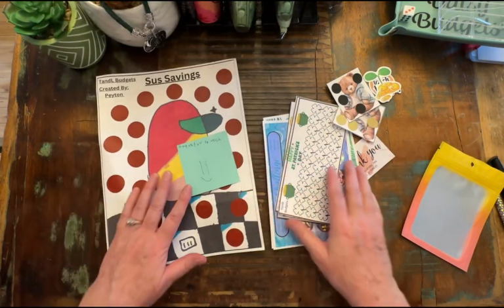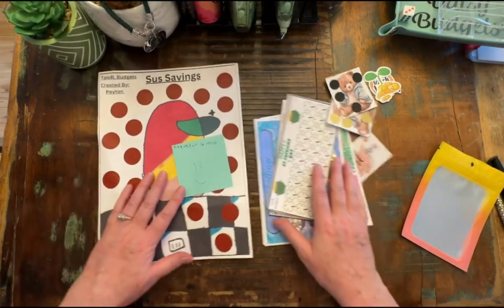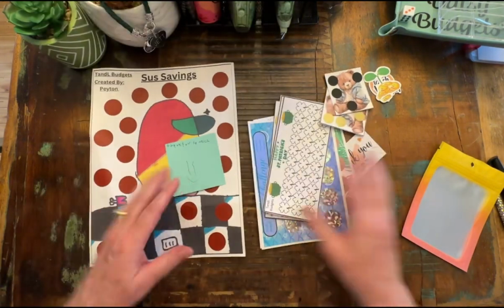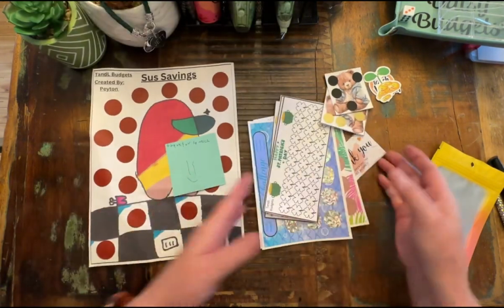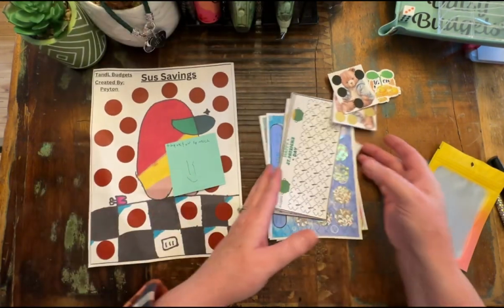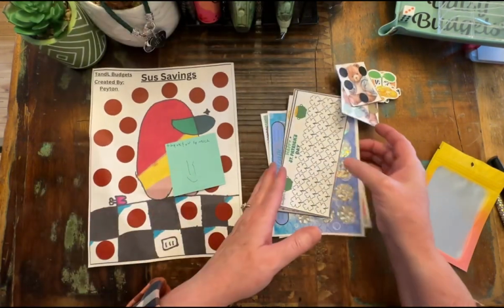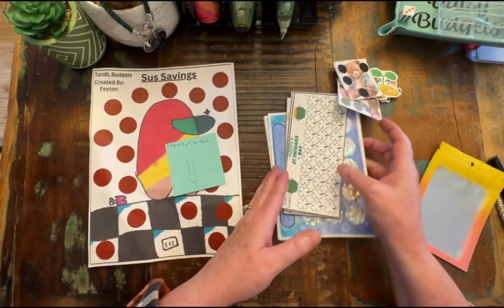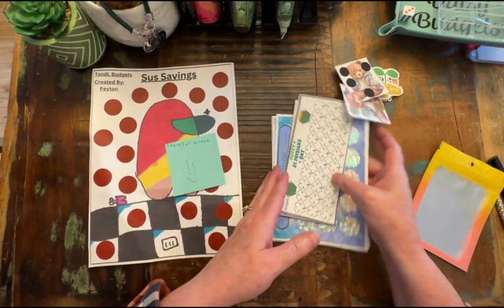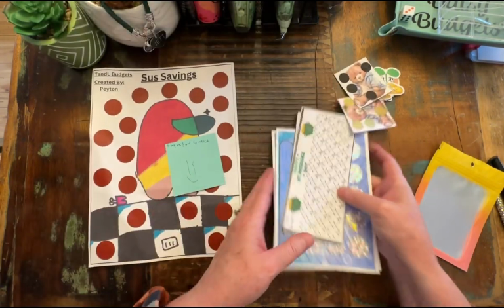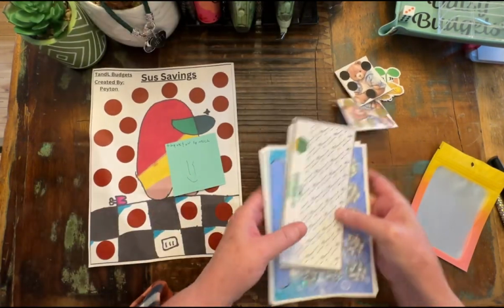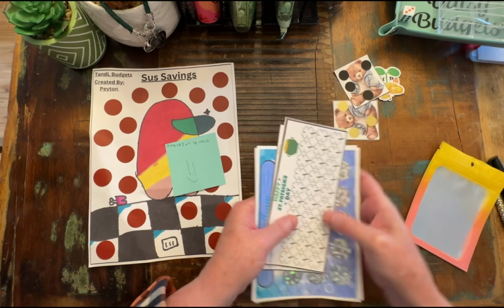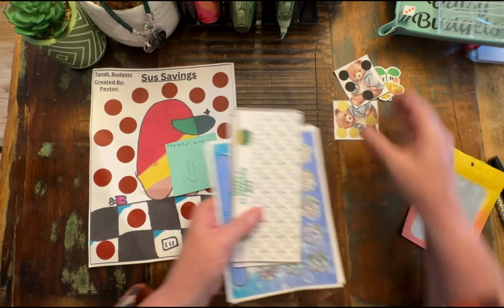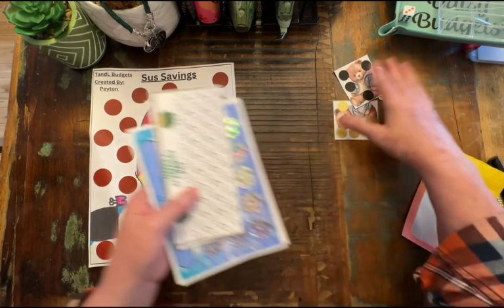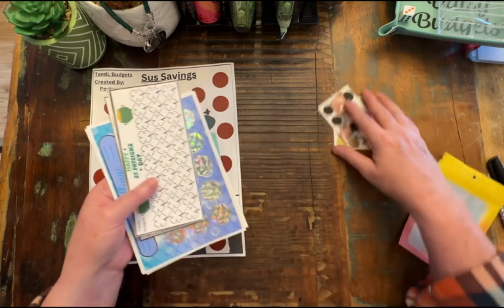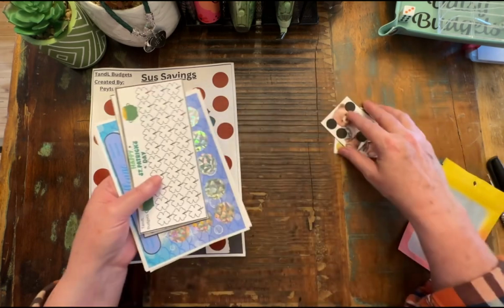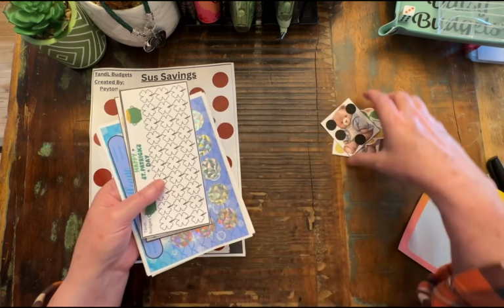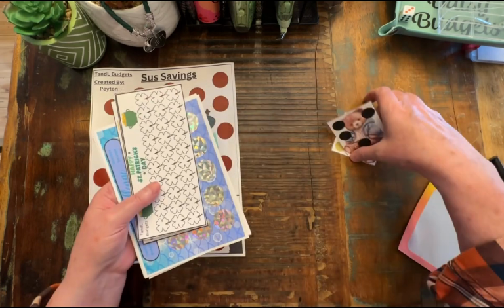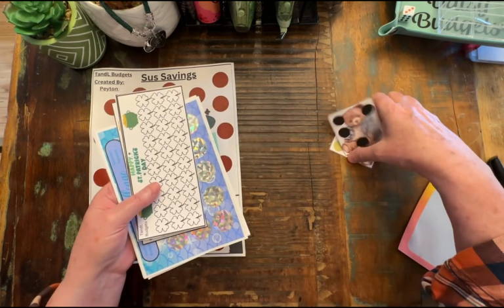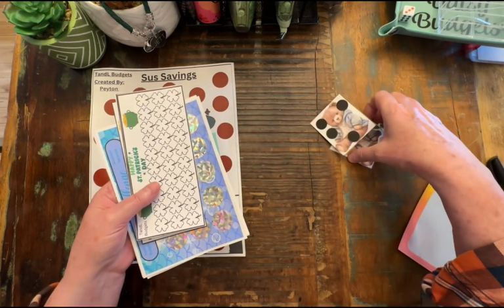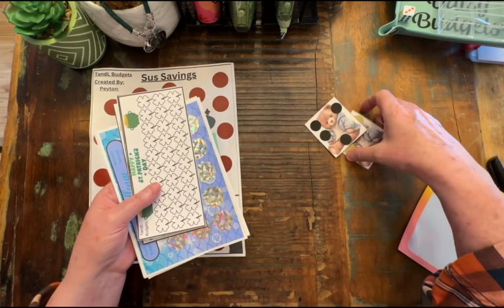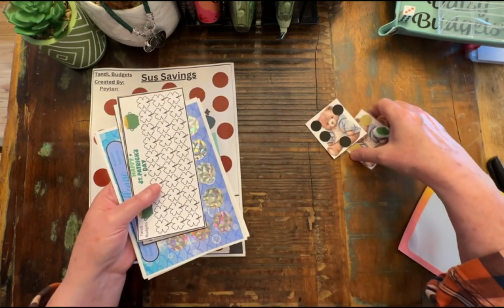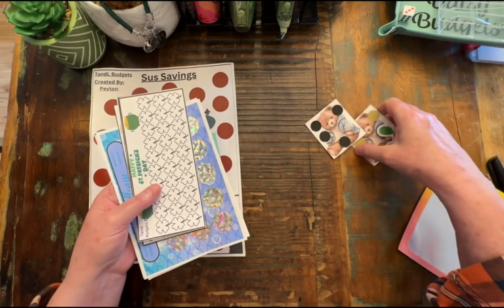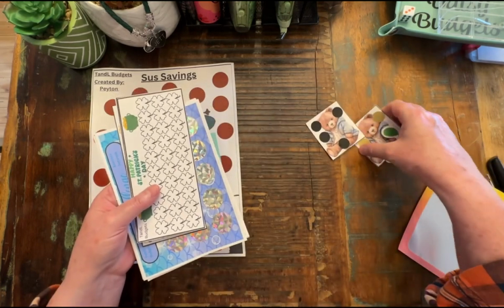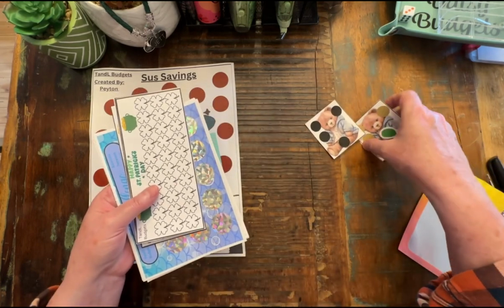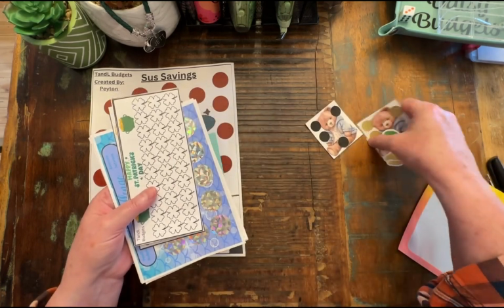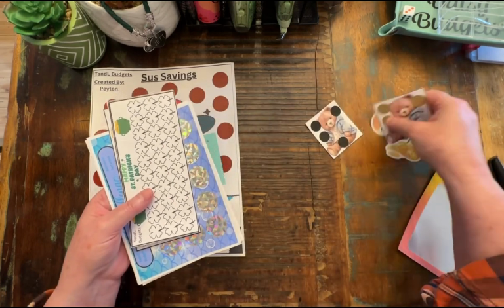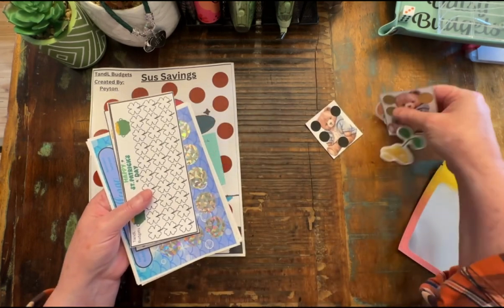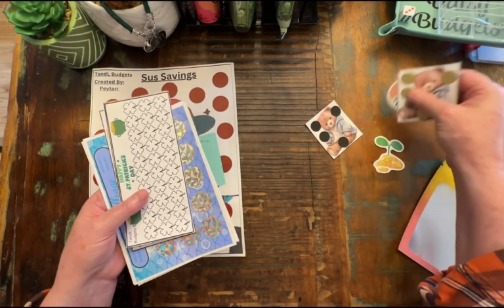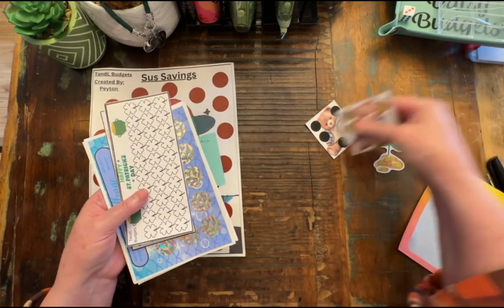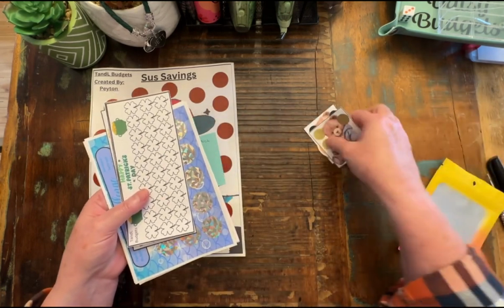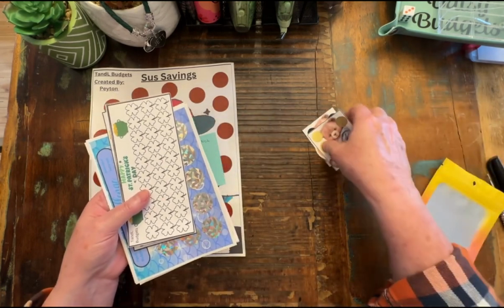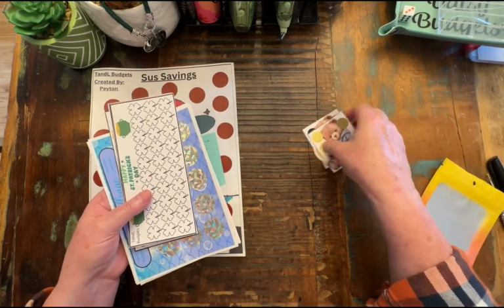All right, so that is what we're going to show for Happy Mail this time.